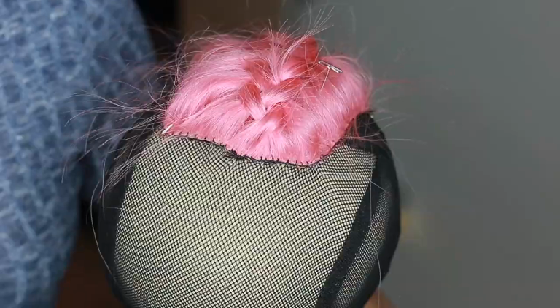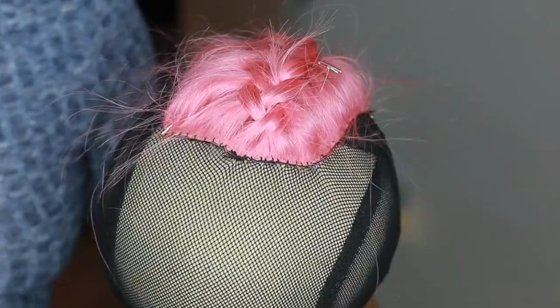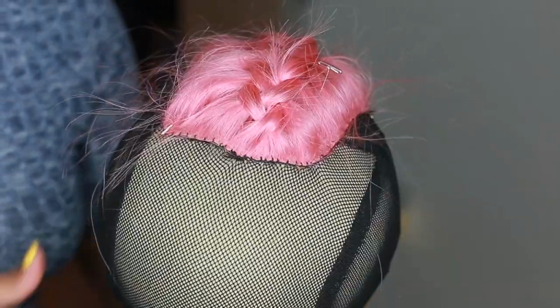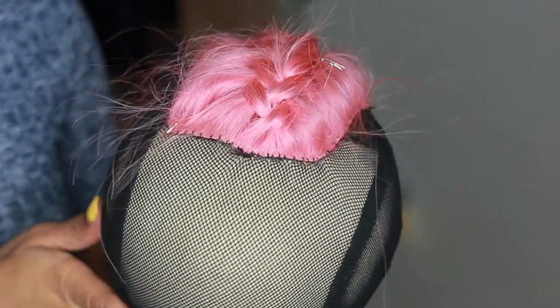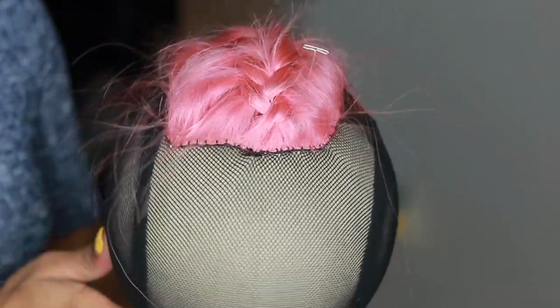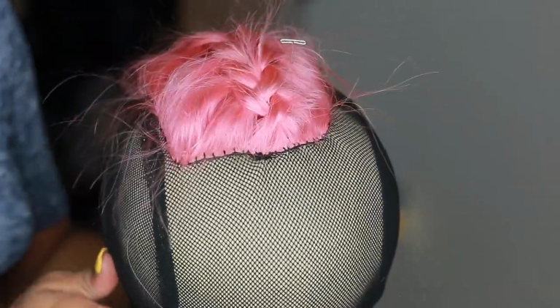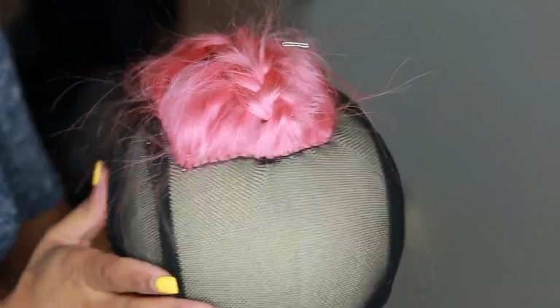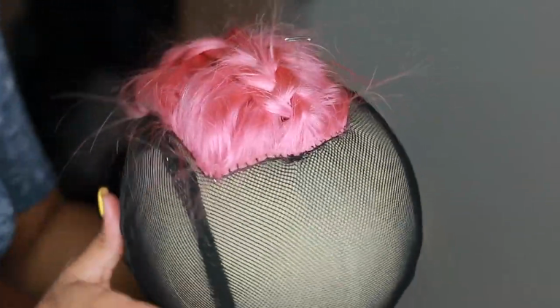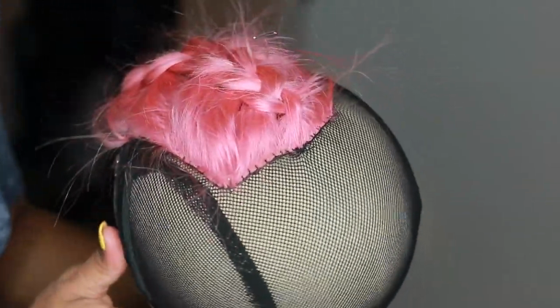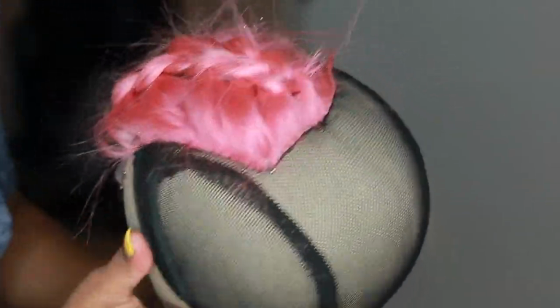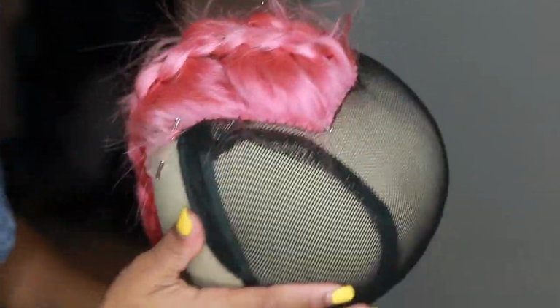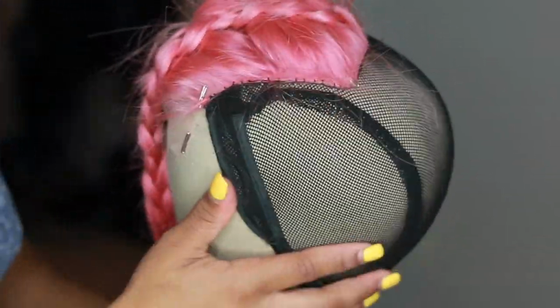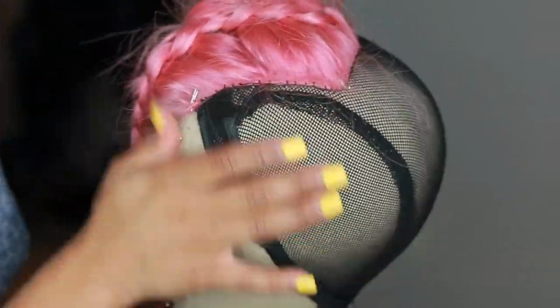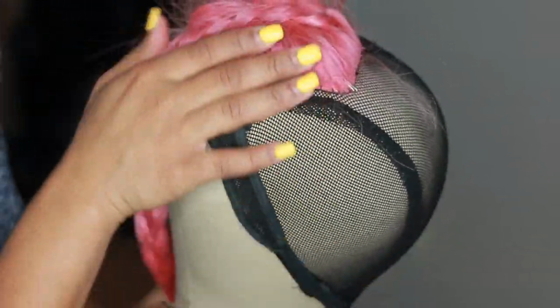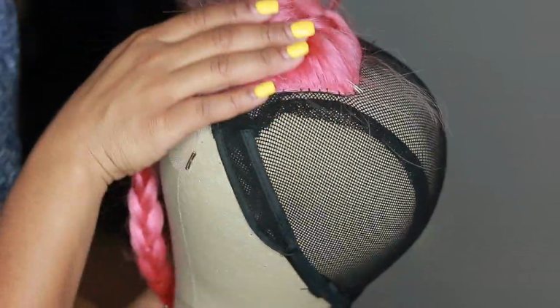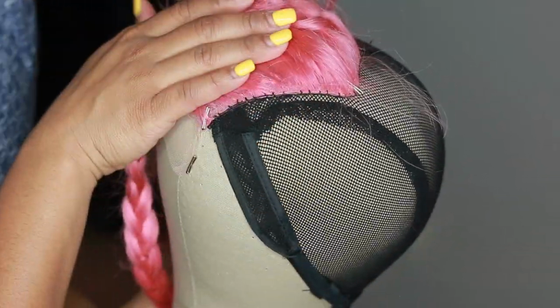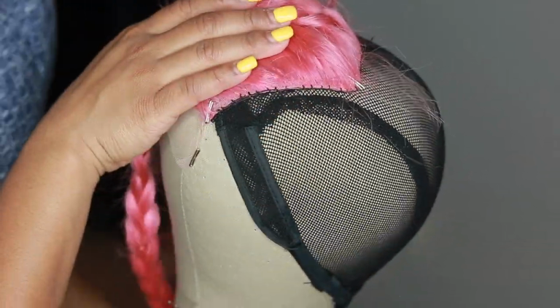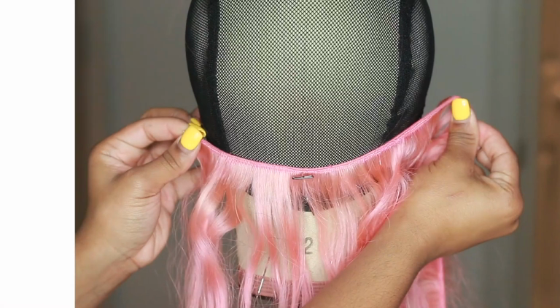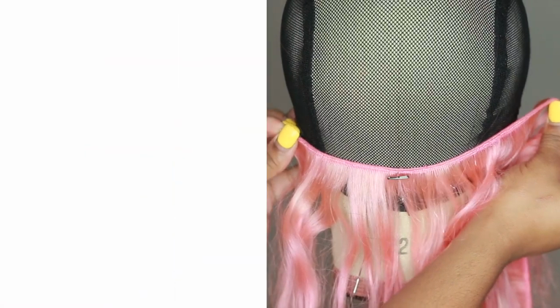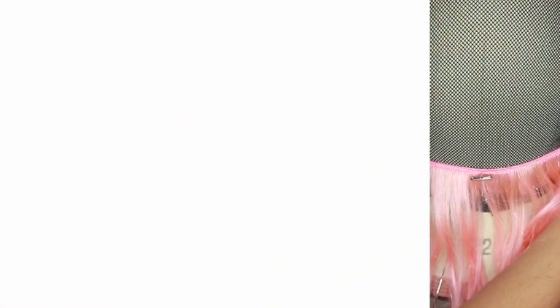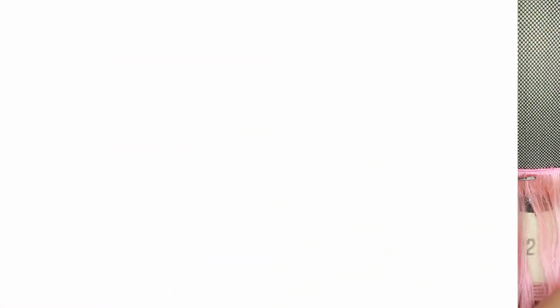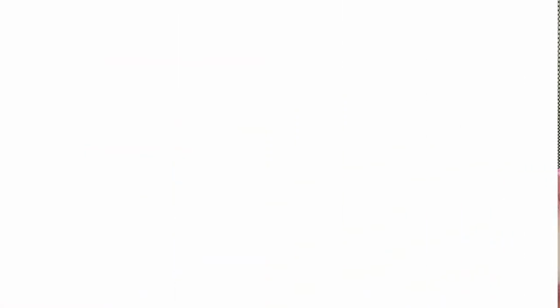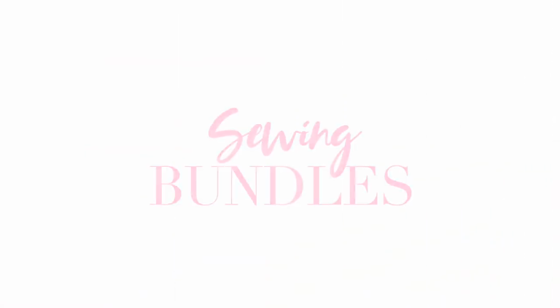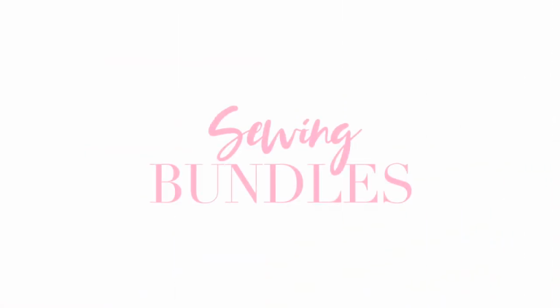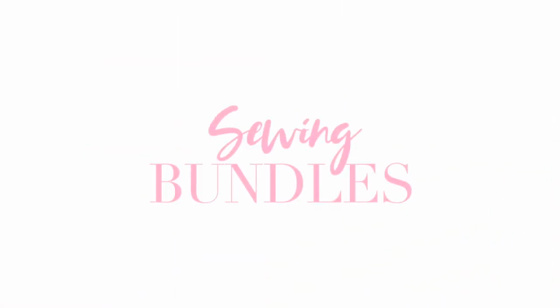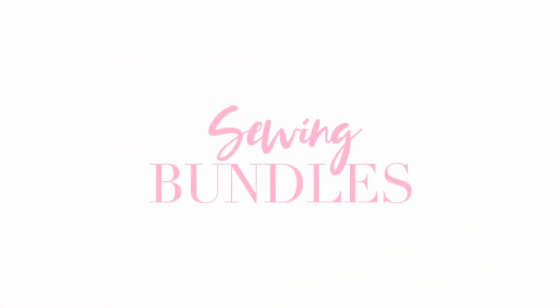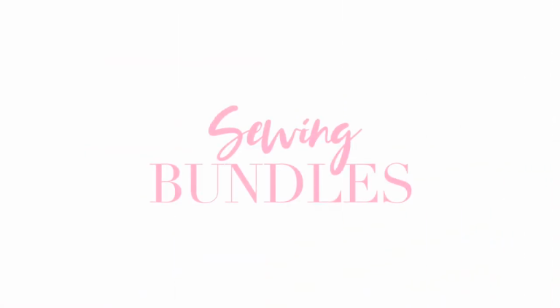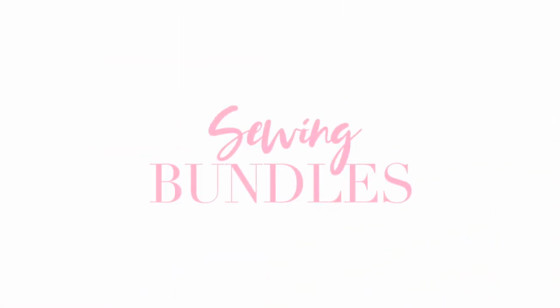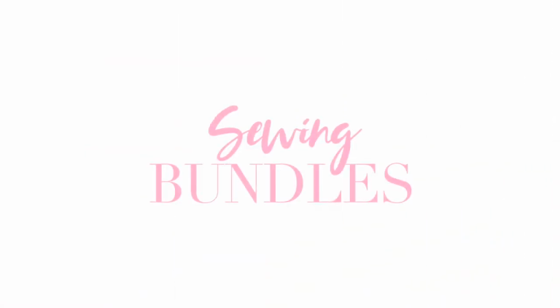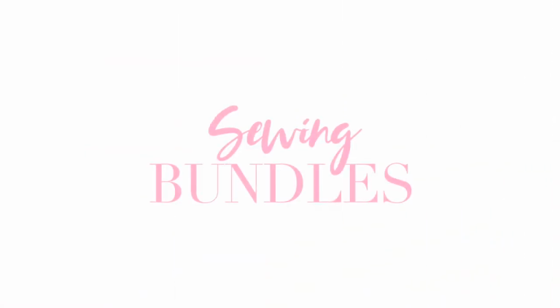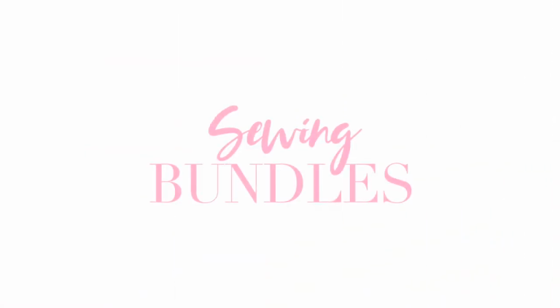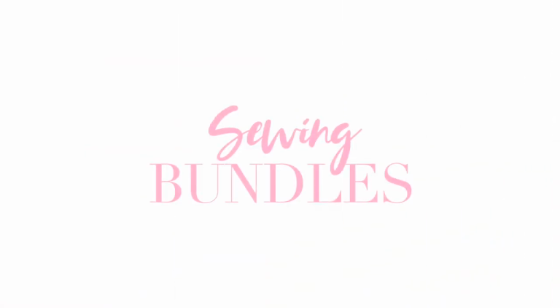This is my end result — it's nice, neat, and flat. Now it's time to sew the bundles down, the best part!